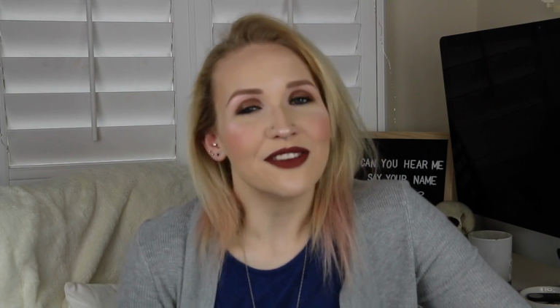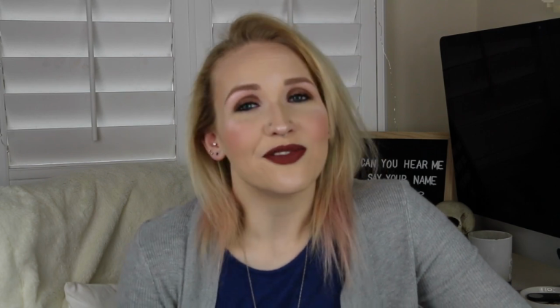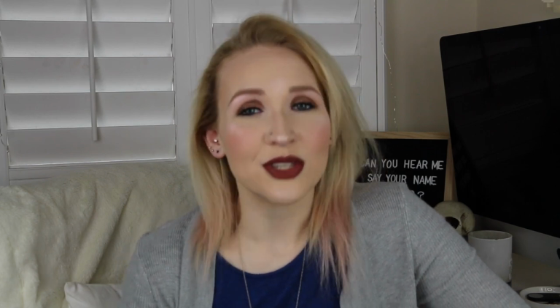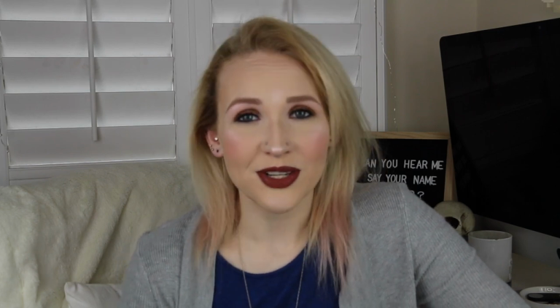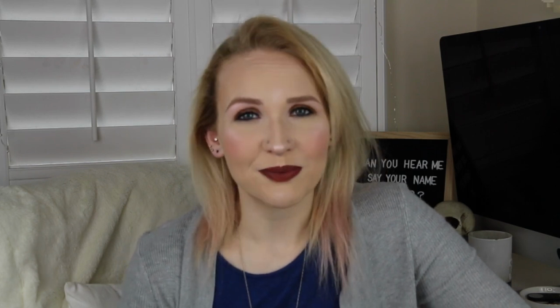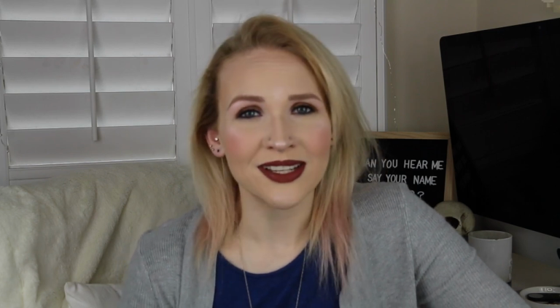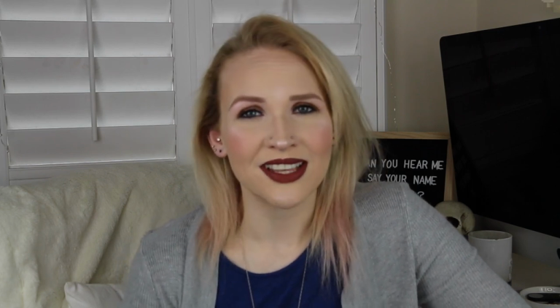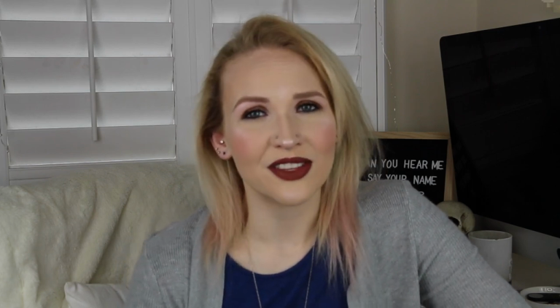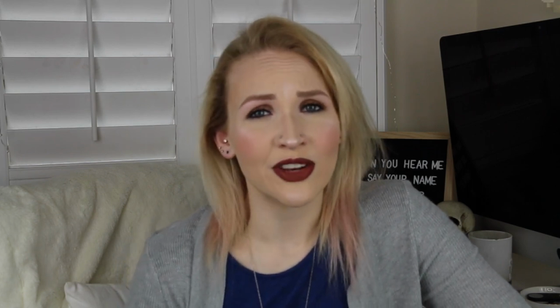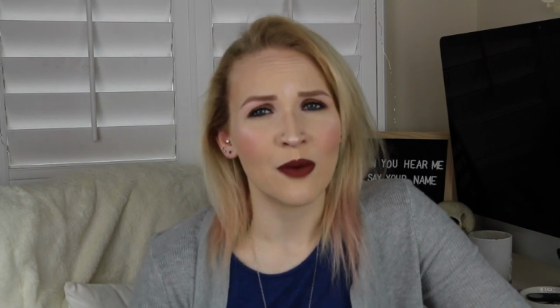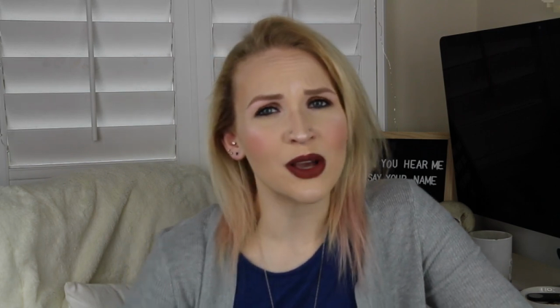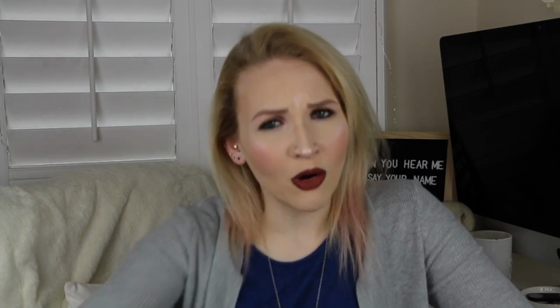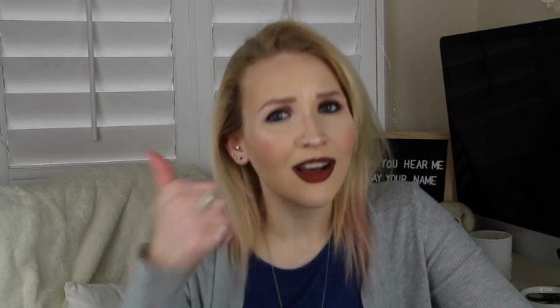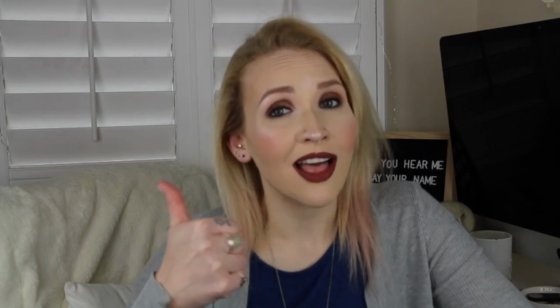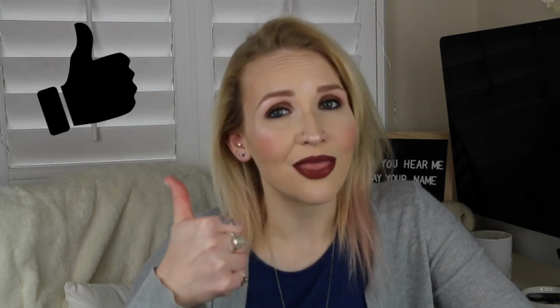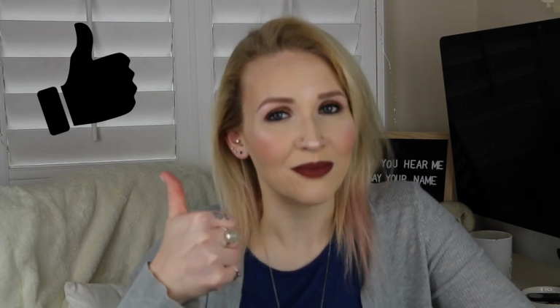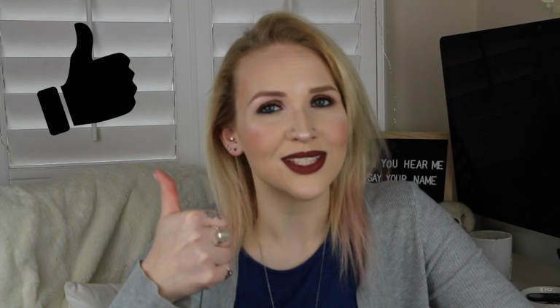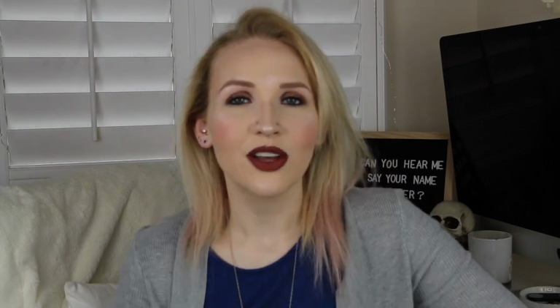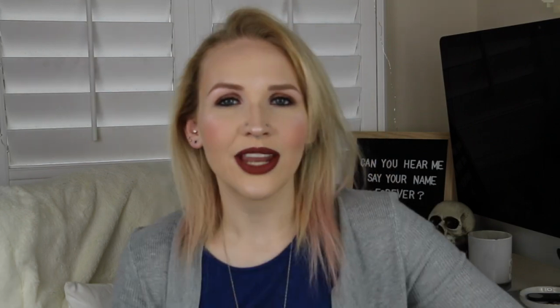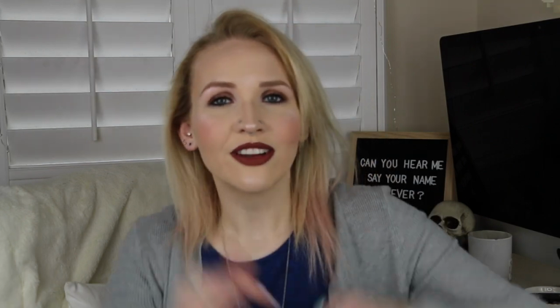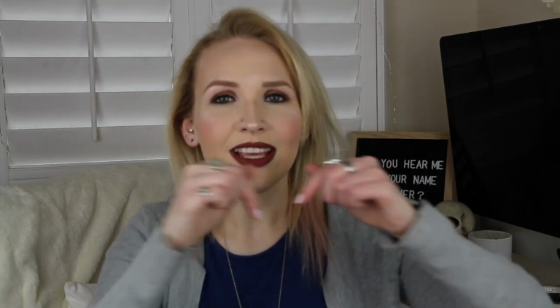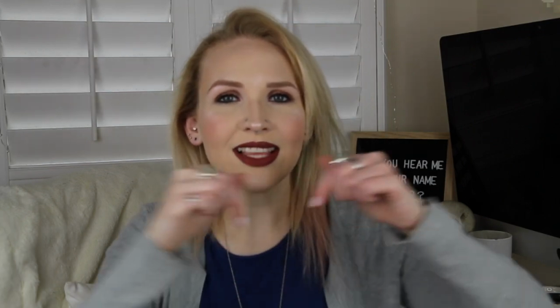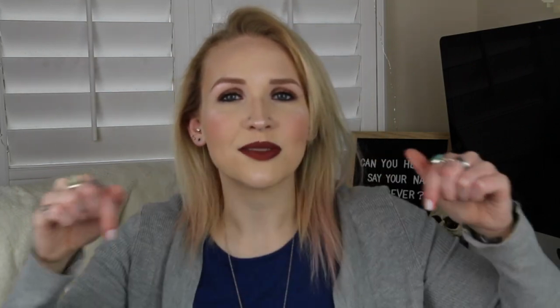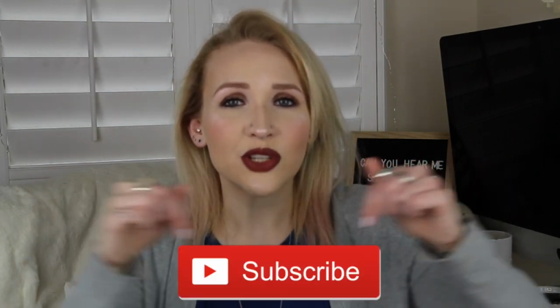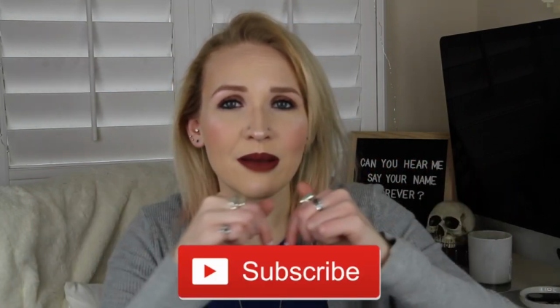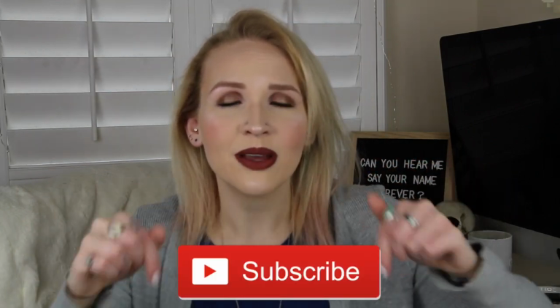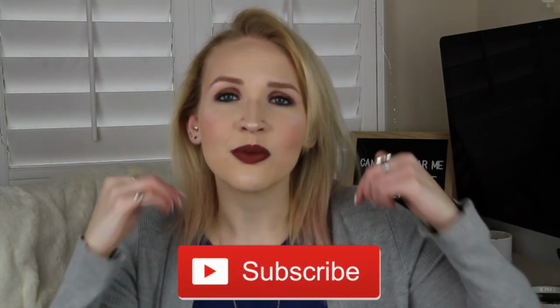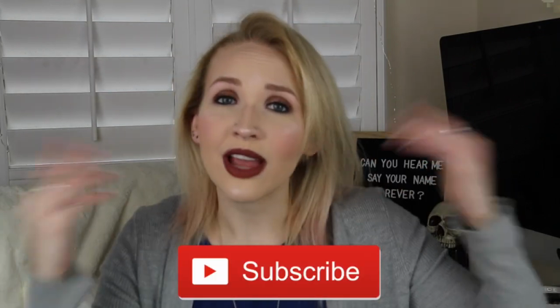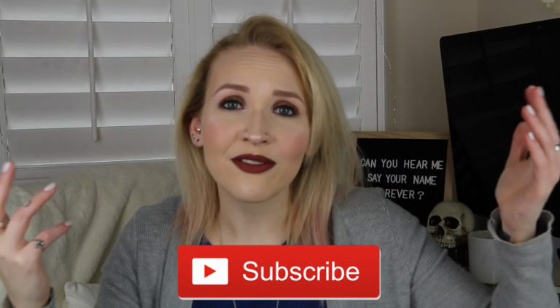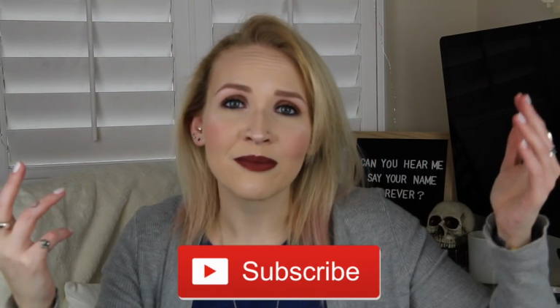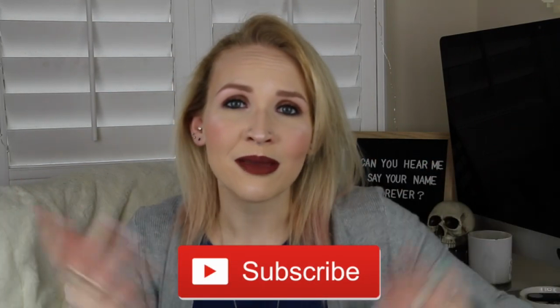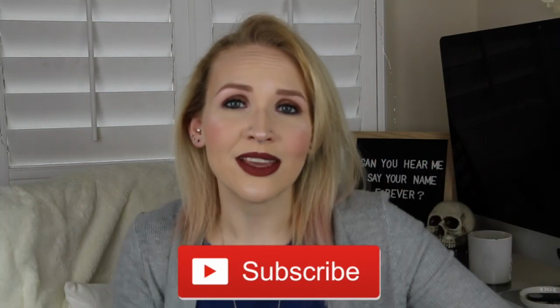If you enjoyed it, please give this video a thumbs up, go down and hit that subscribe button, and hit the notification bell so you know when I upload.